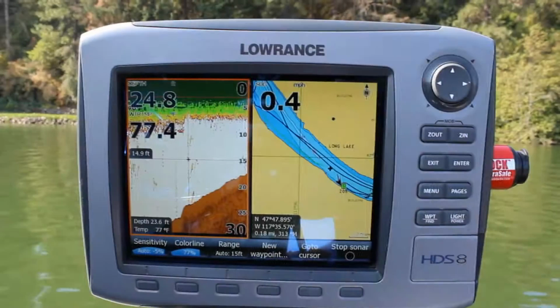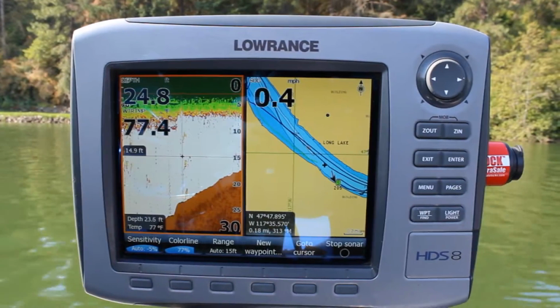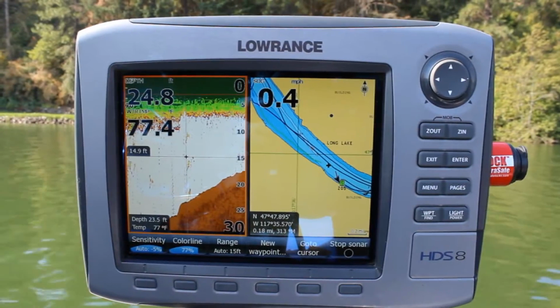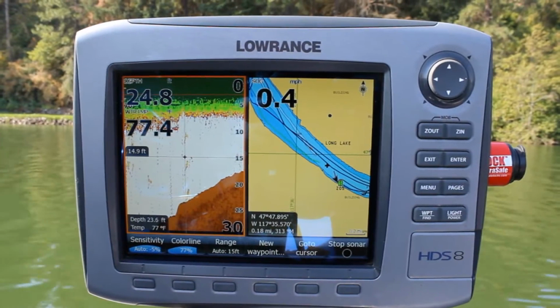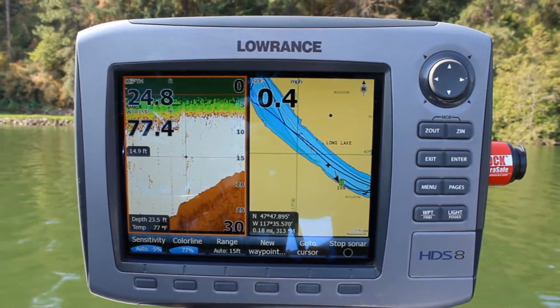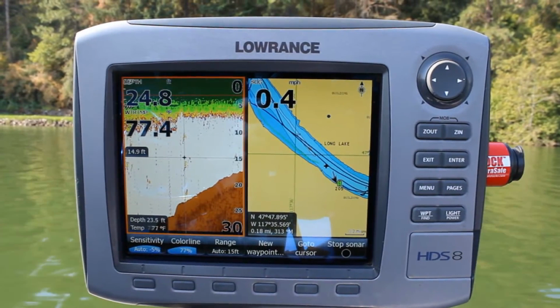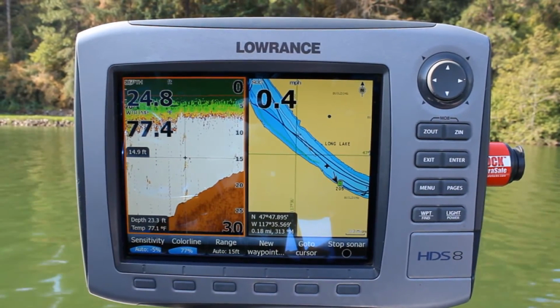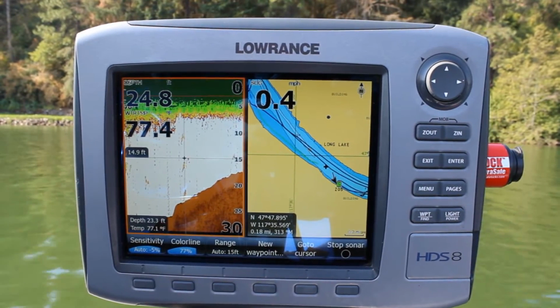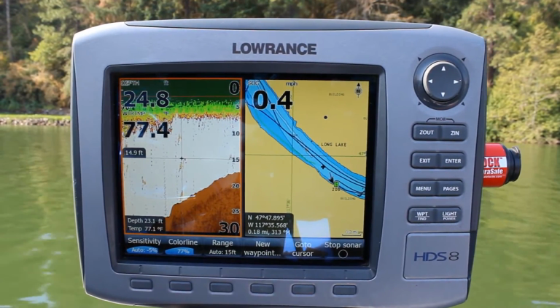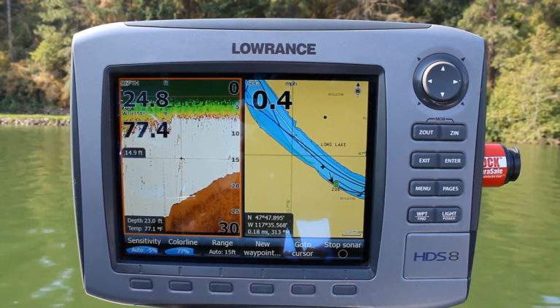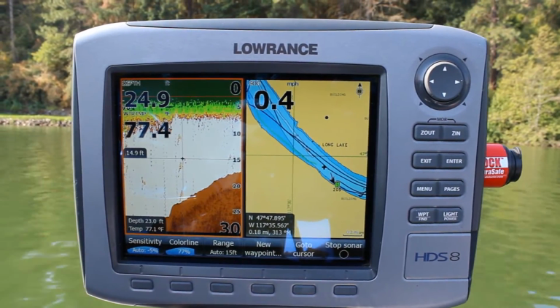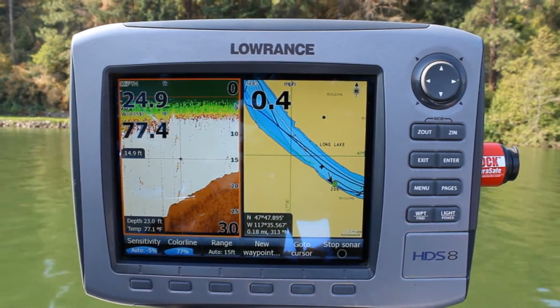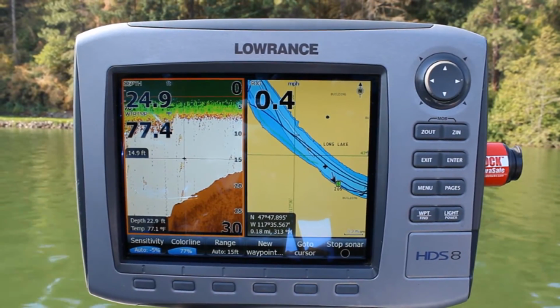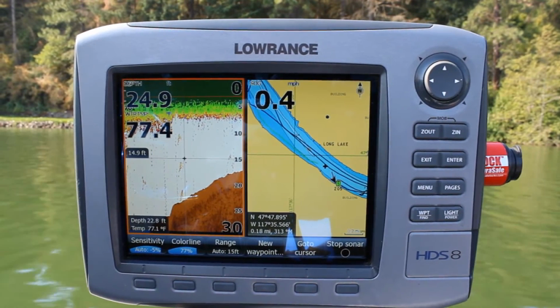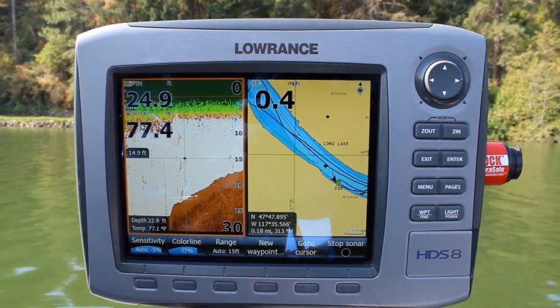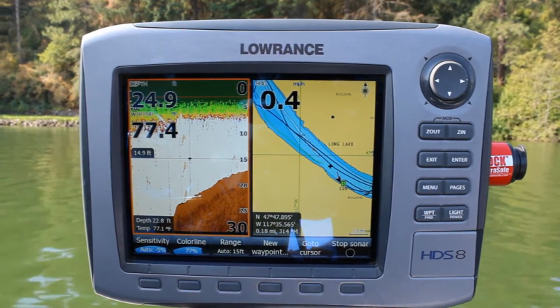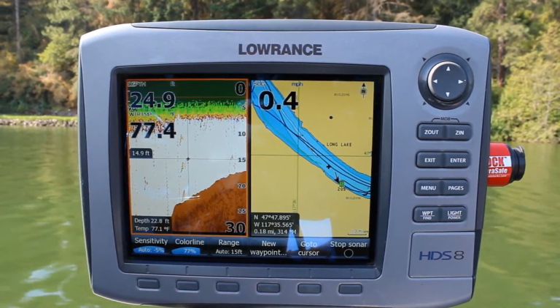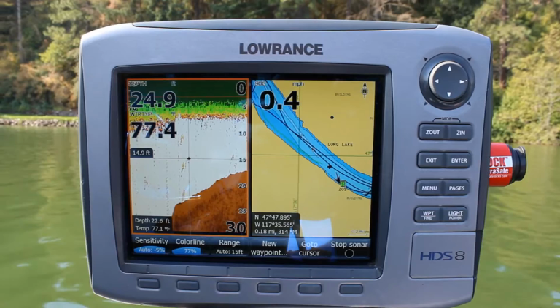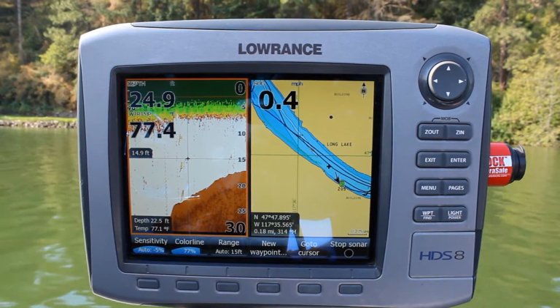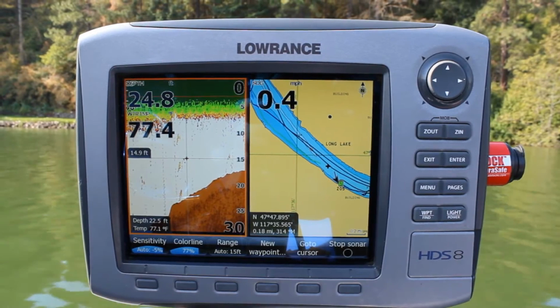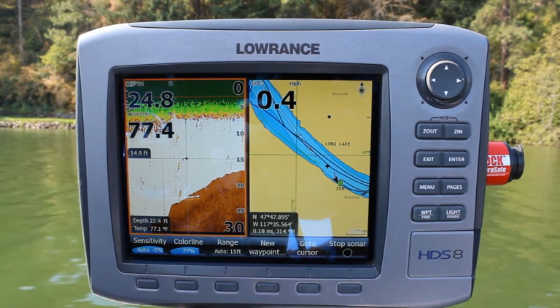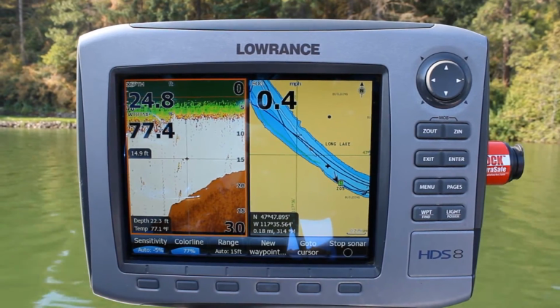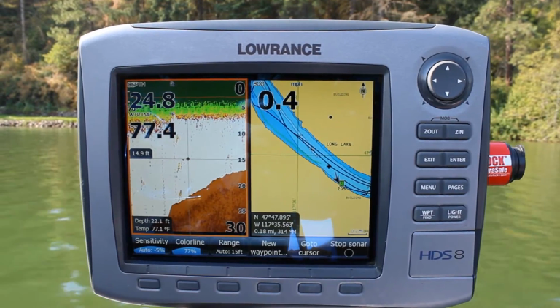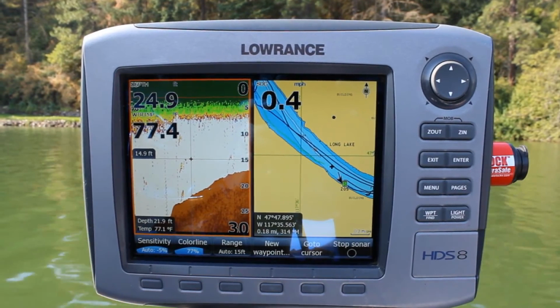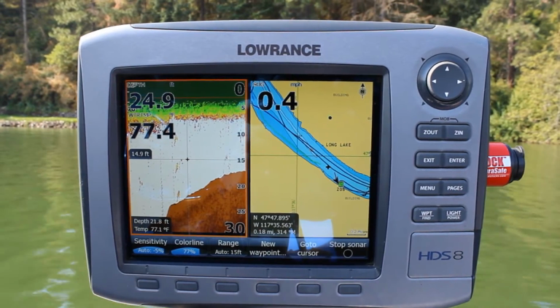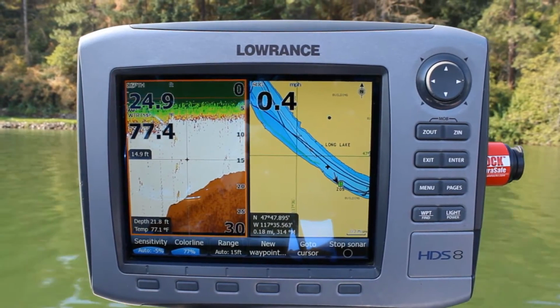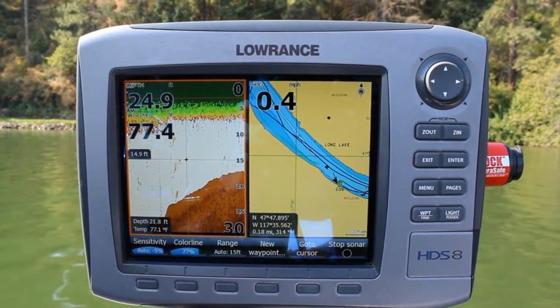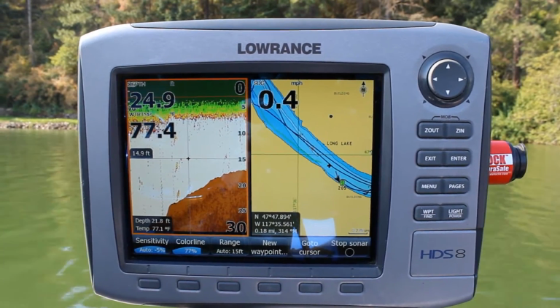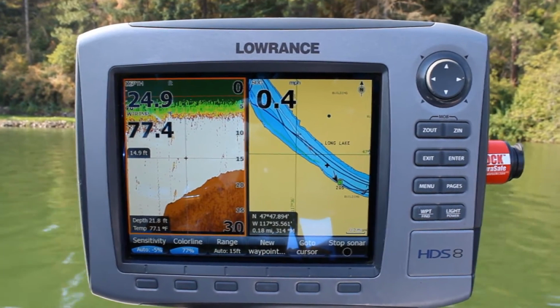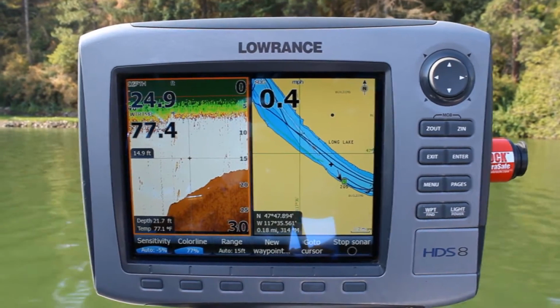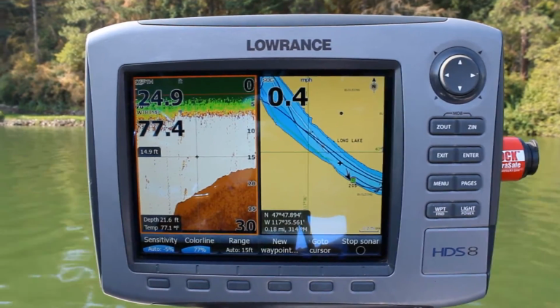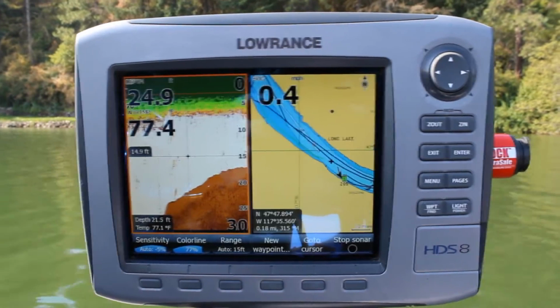This is going to show you how to record your trail on an HGS Gen 1 for sonar logging with Navionics.